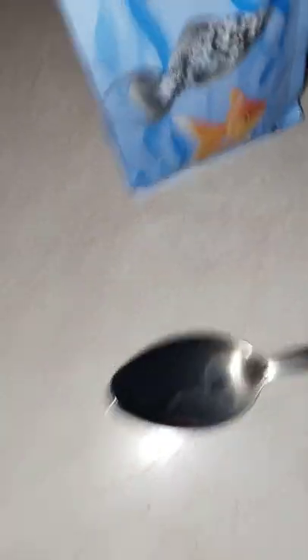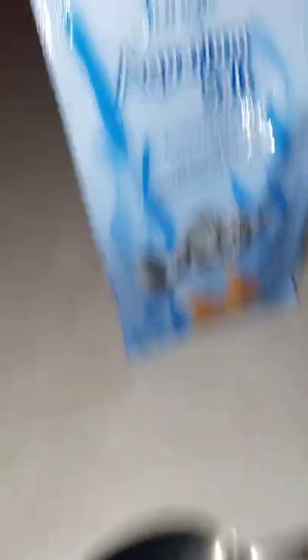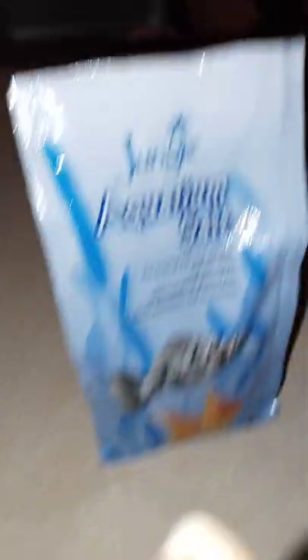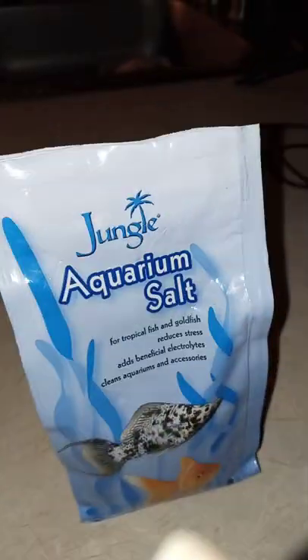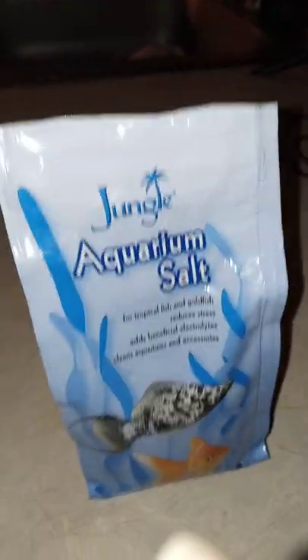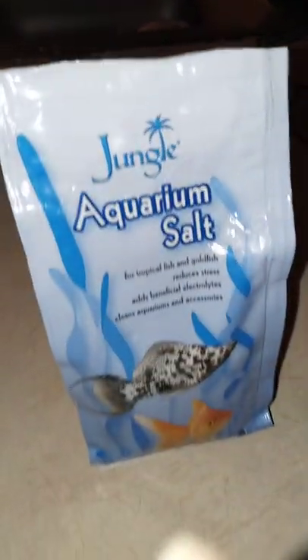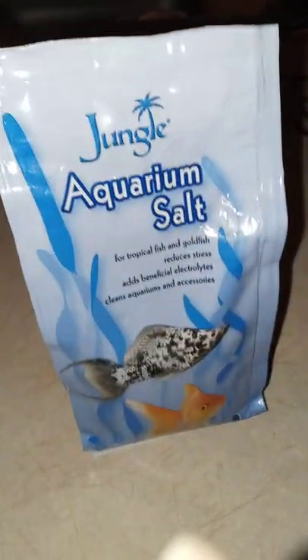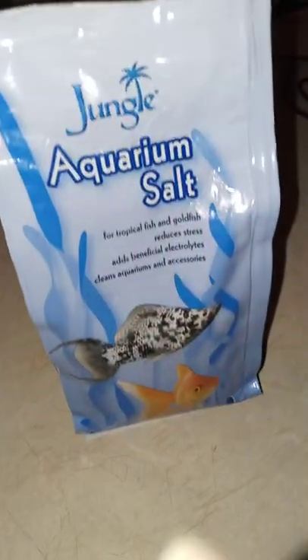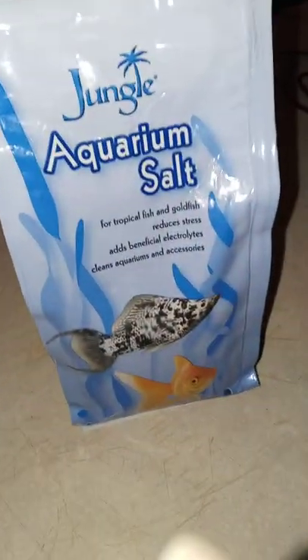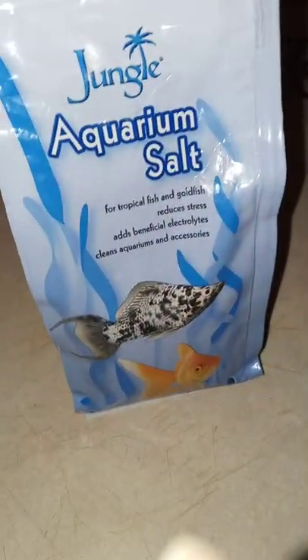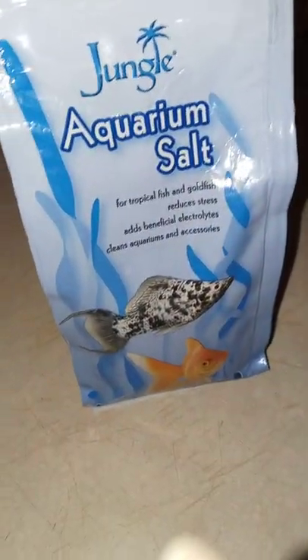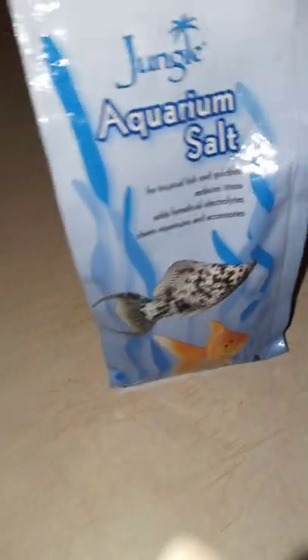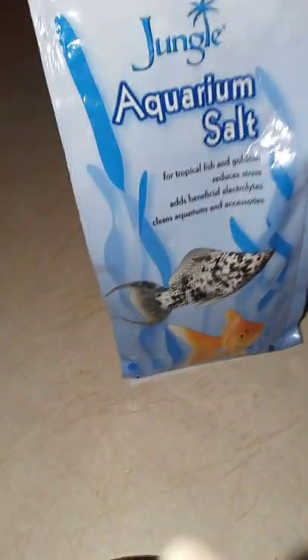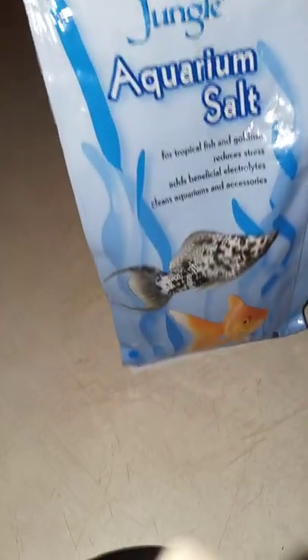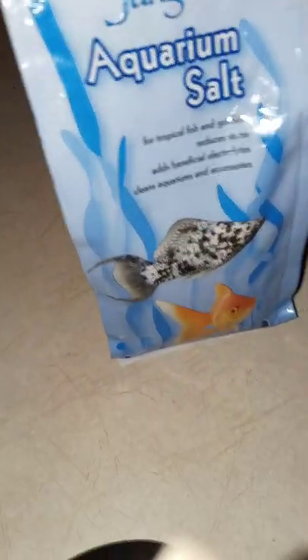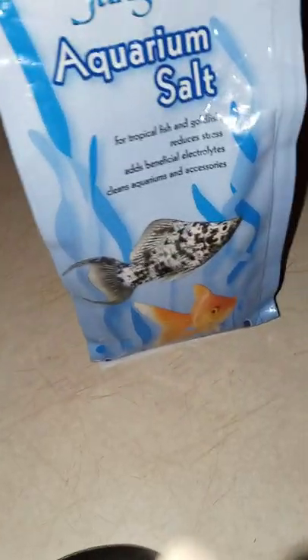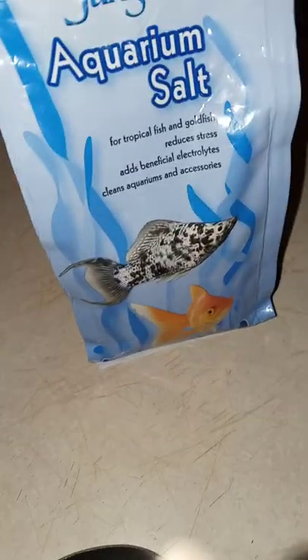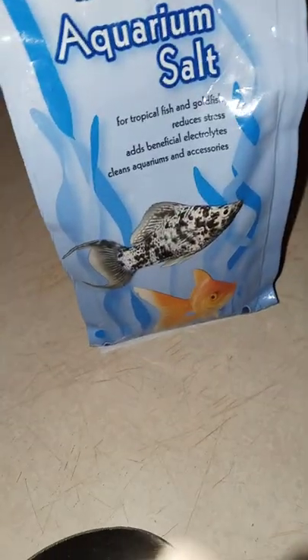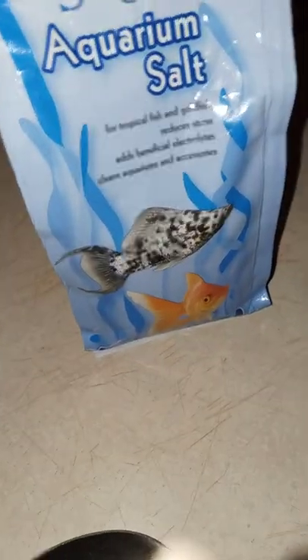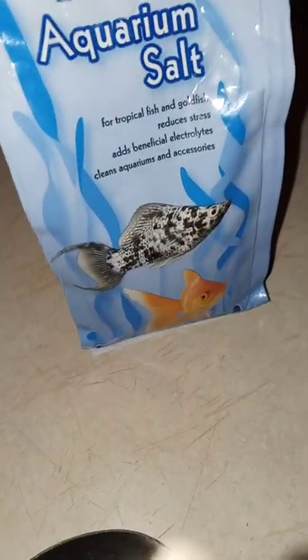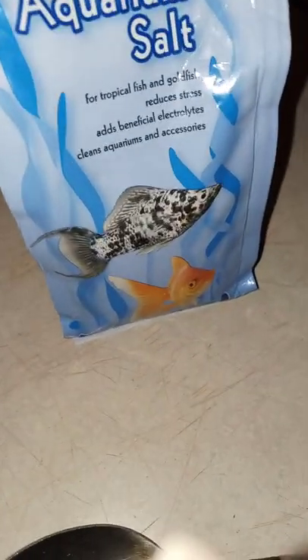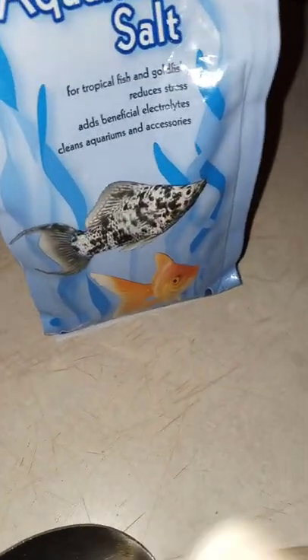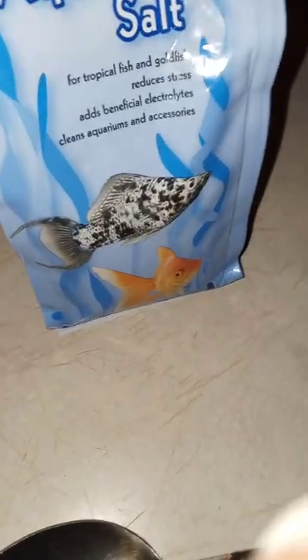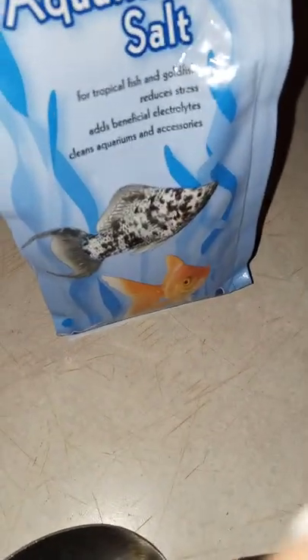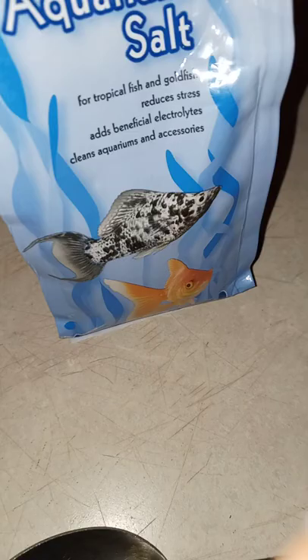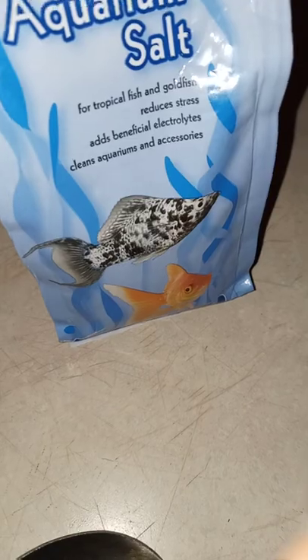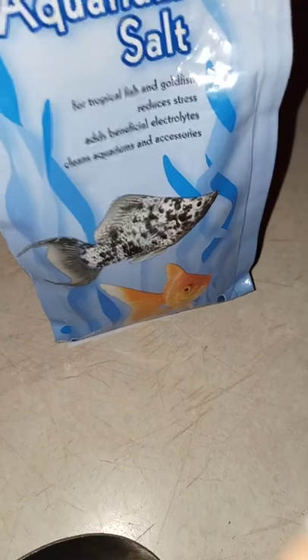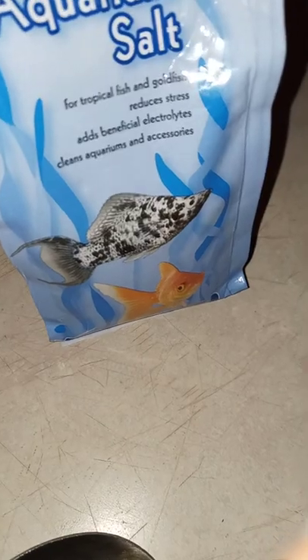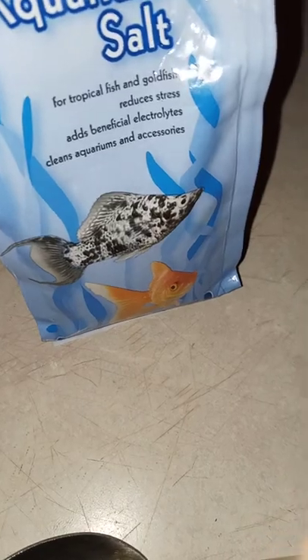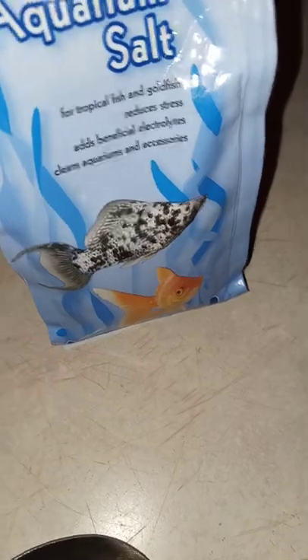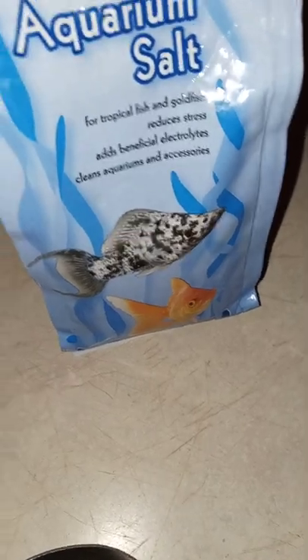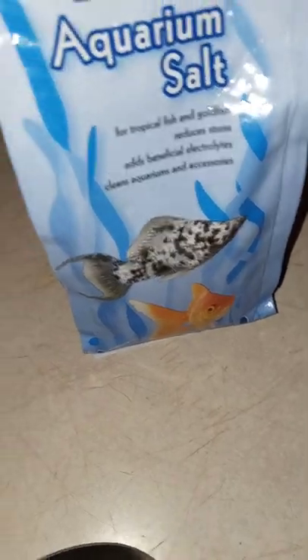I was talking about that aquarium salt for that fungus. I just put it in there hours ago, okay guys?